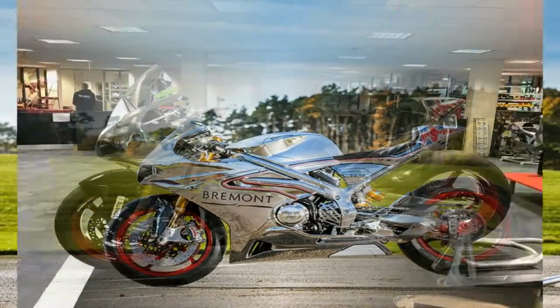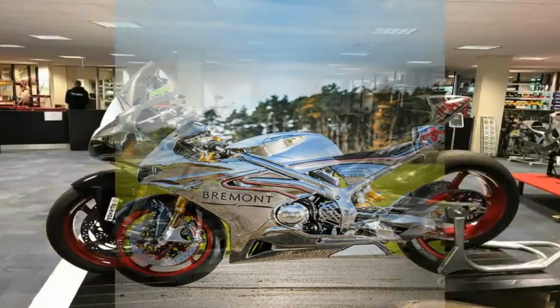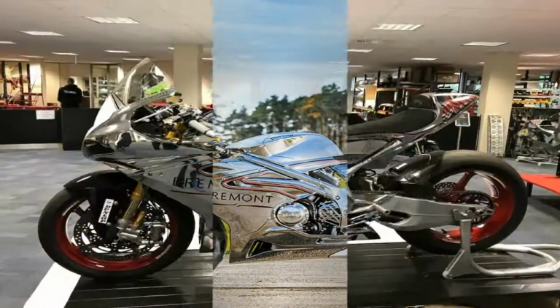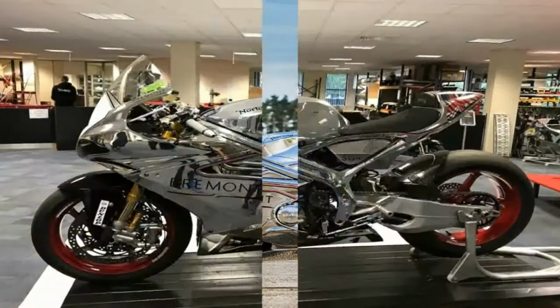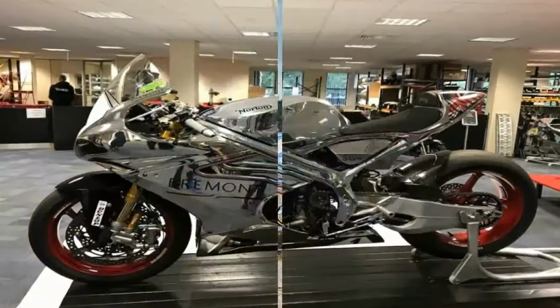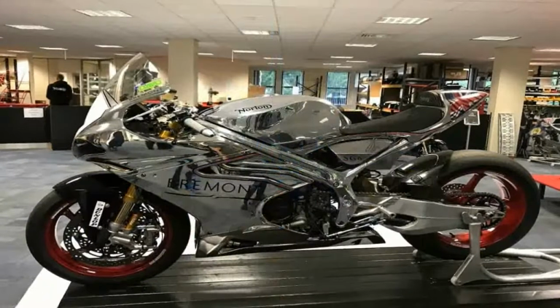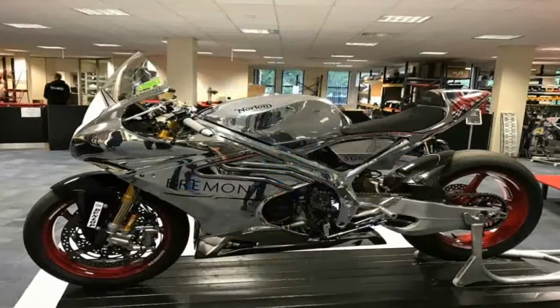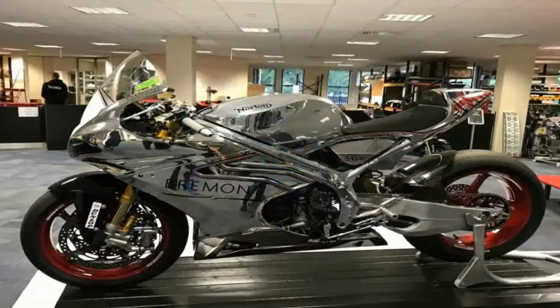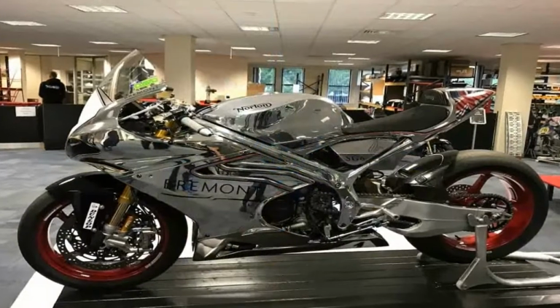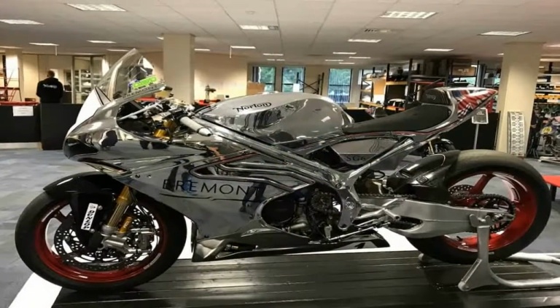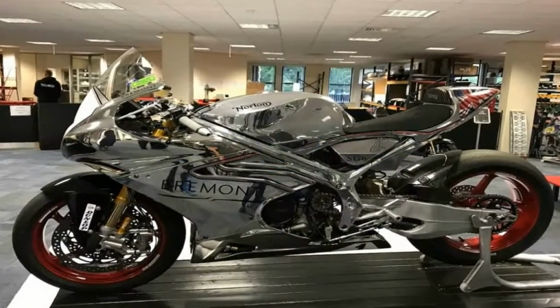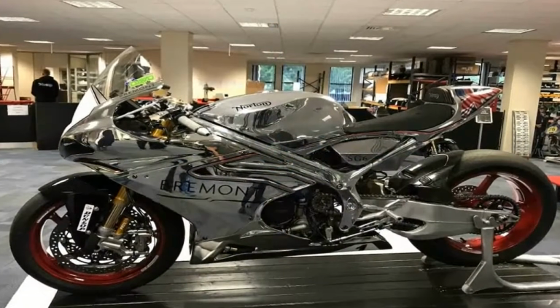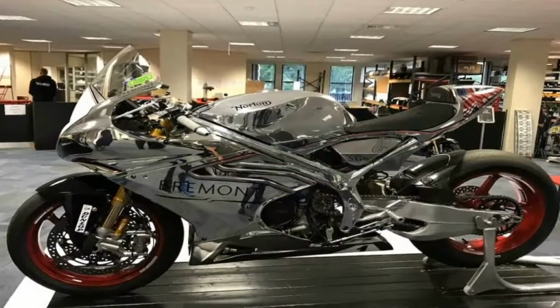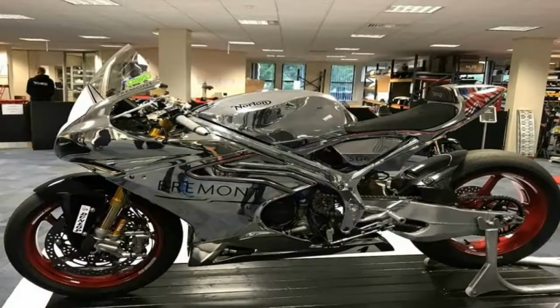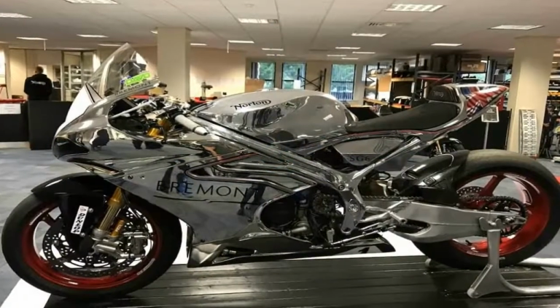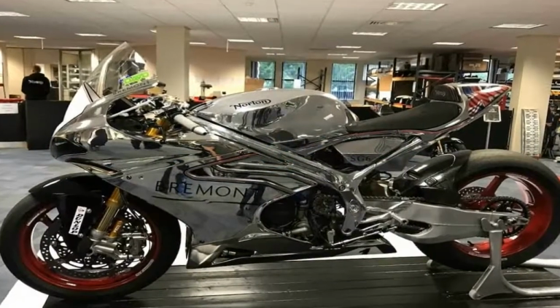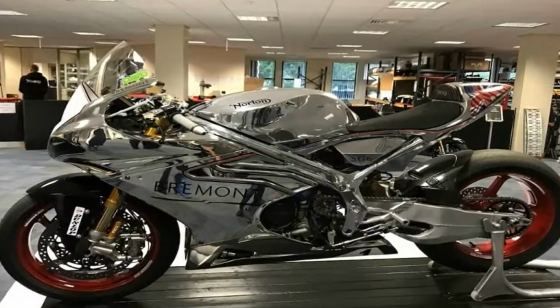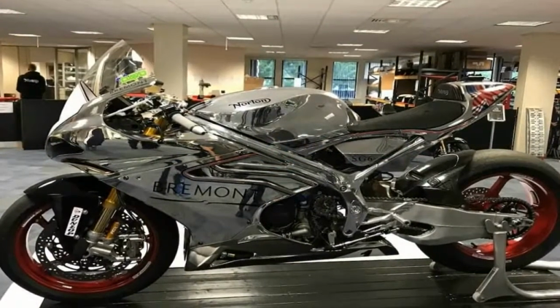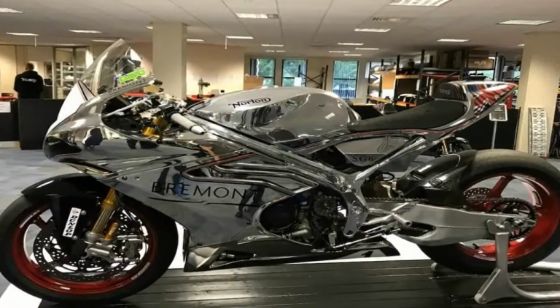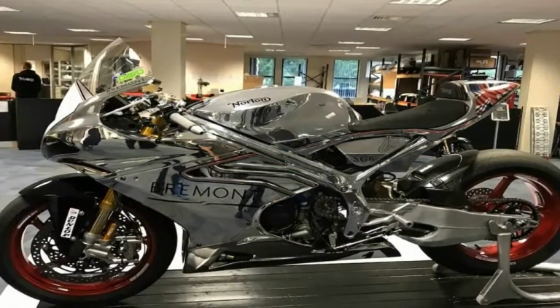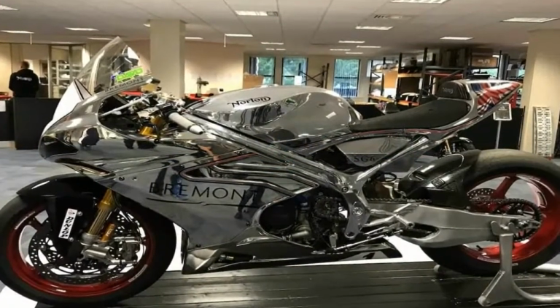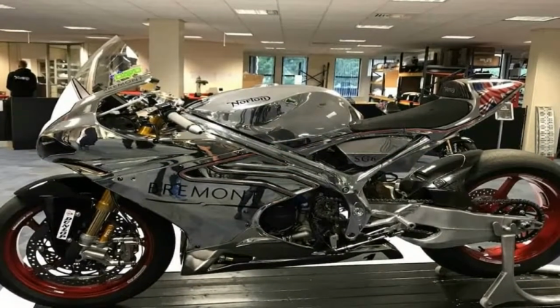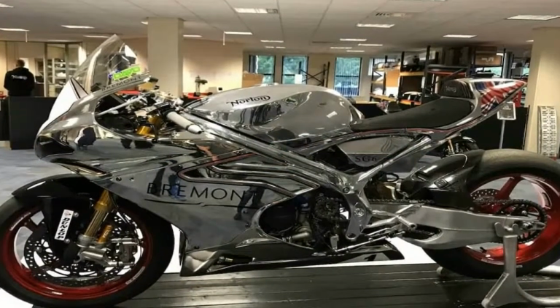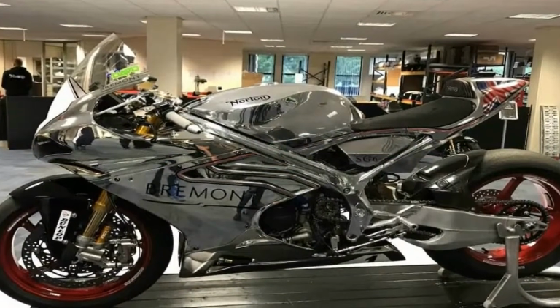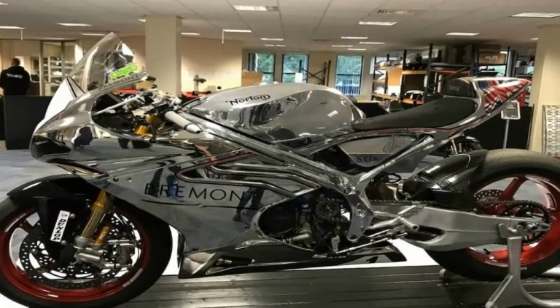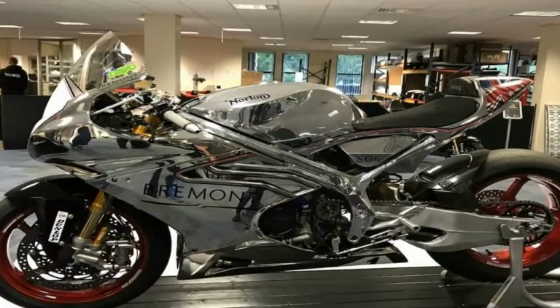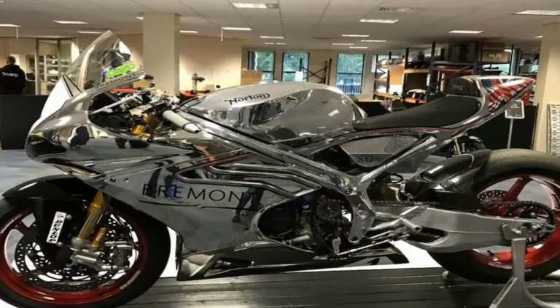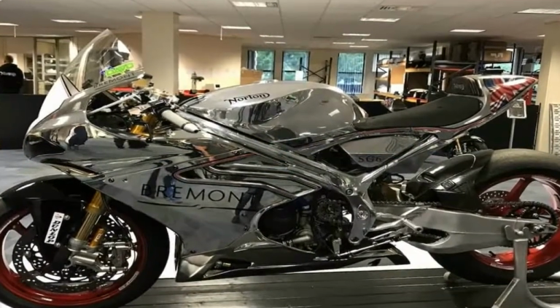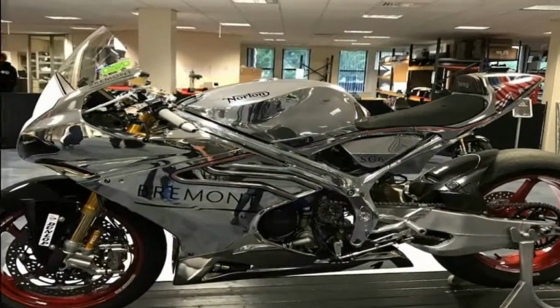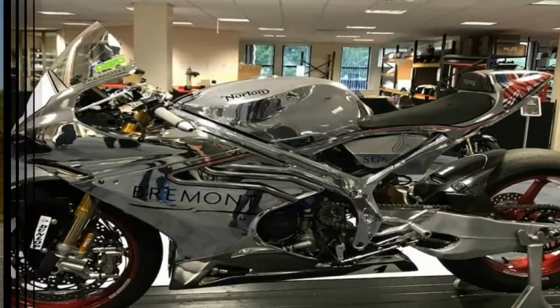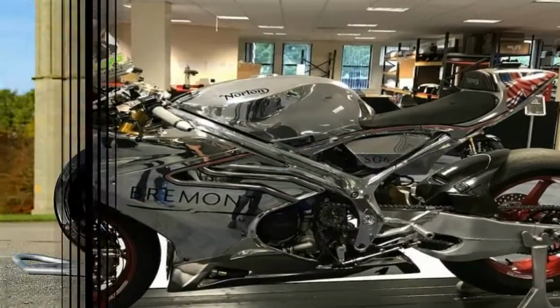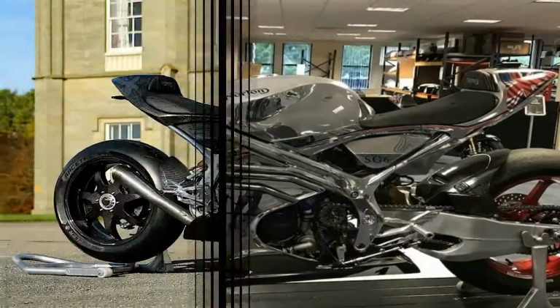Norton's guinea pig, which is neither pork nor from New Zealand, was its SG5 TT race bike.